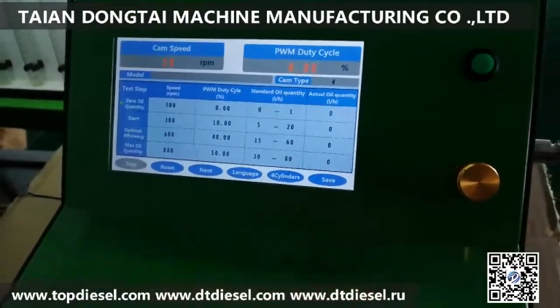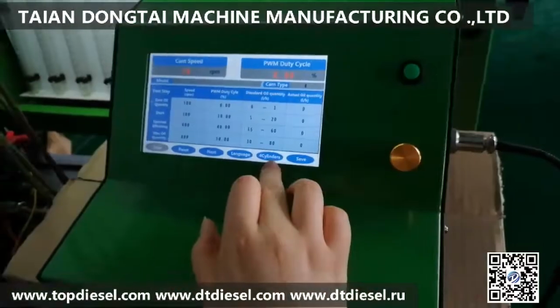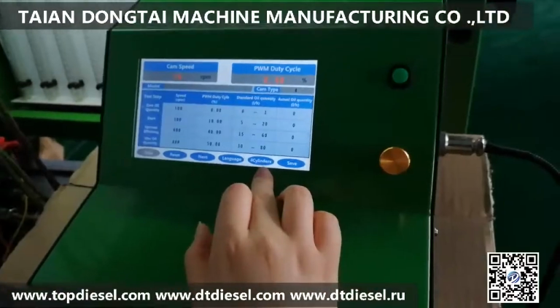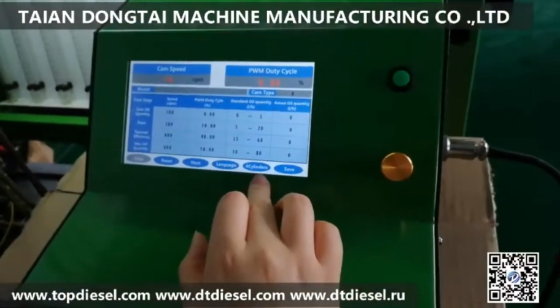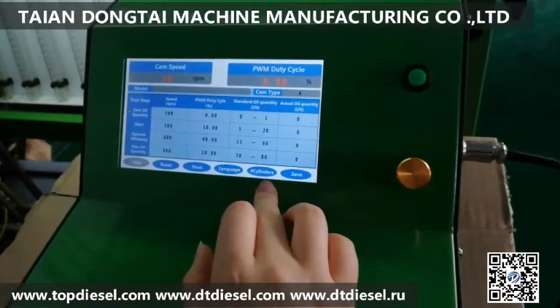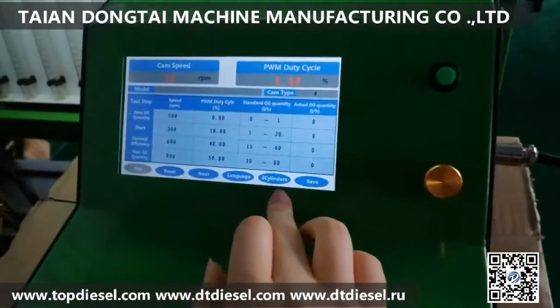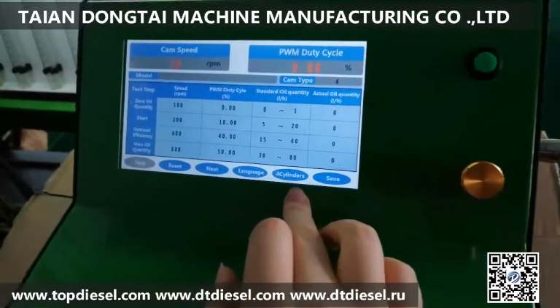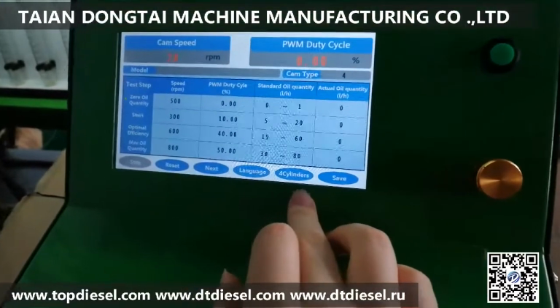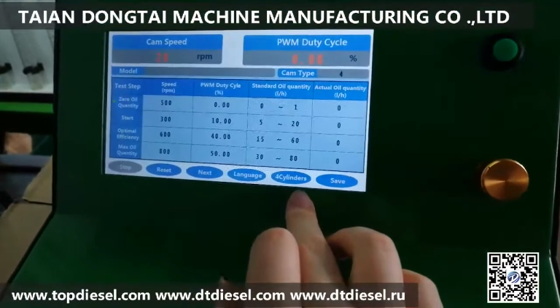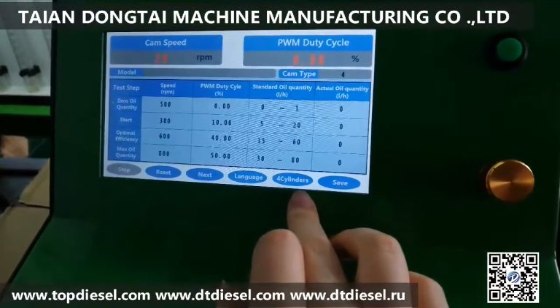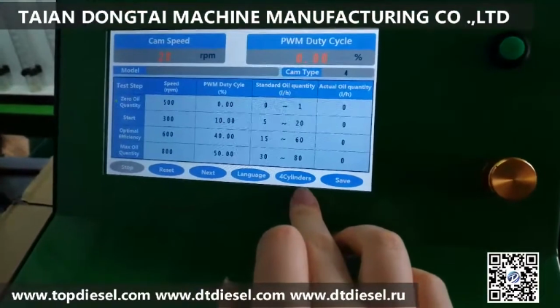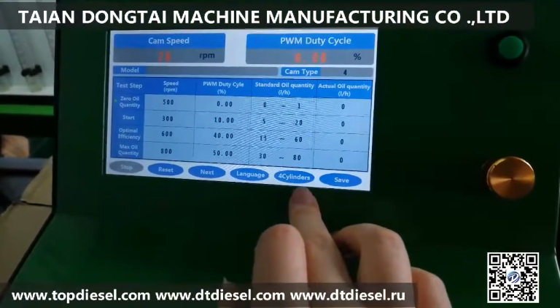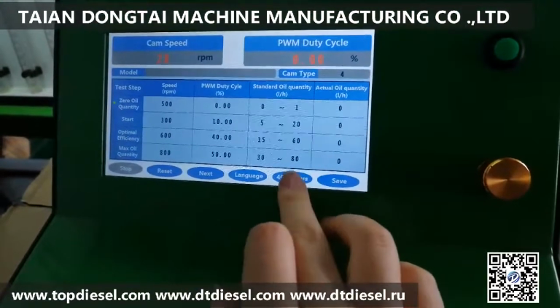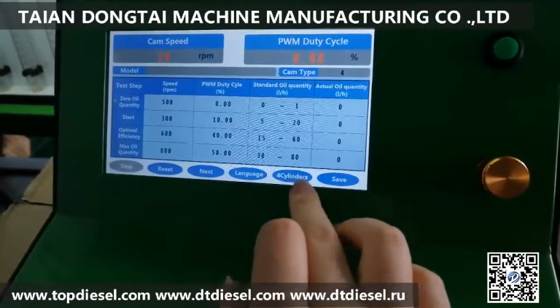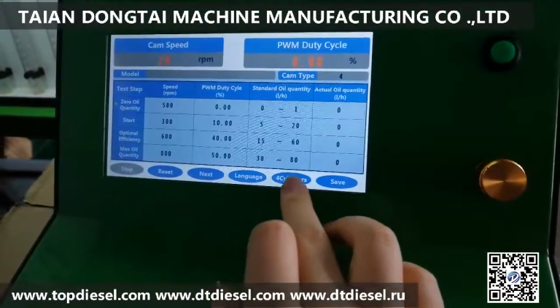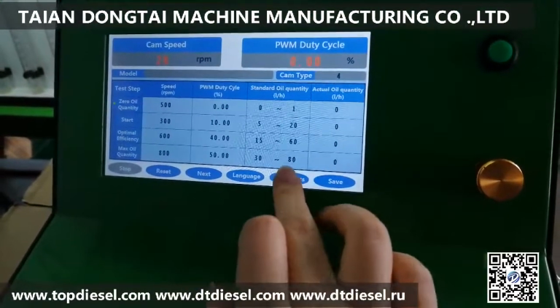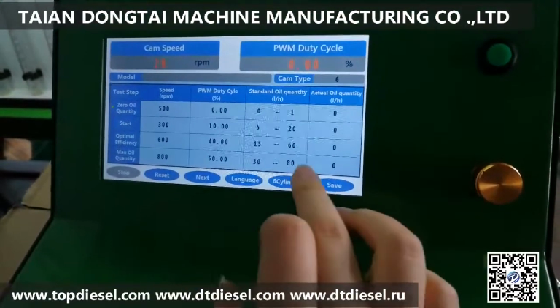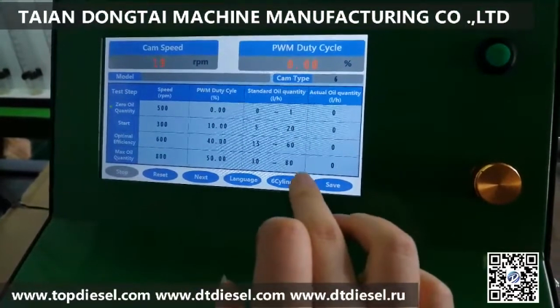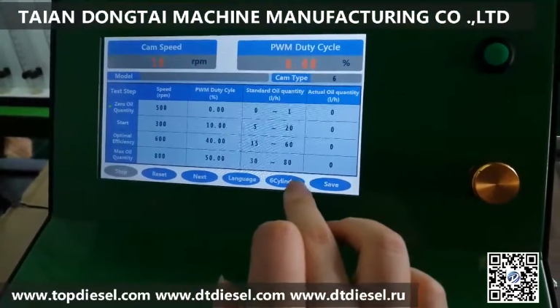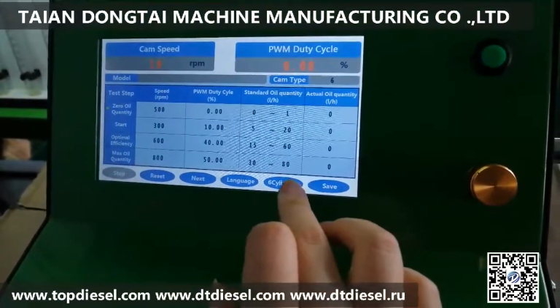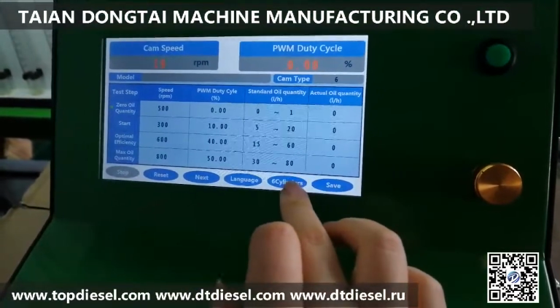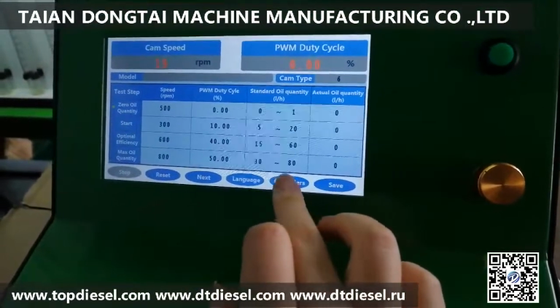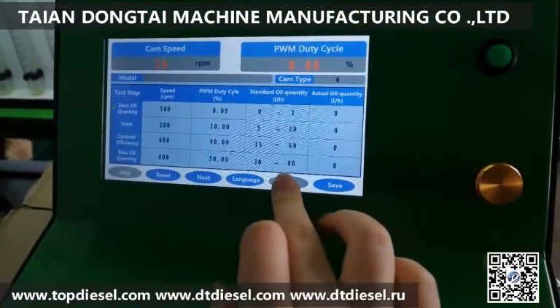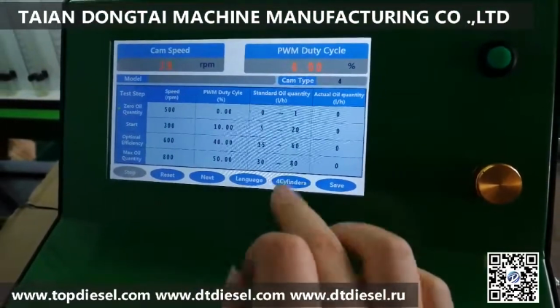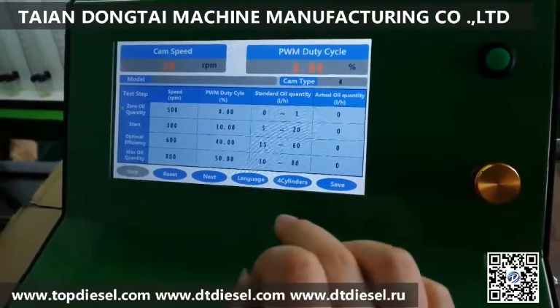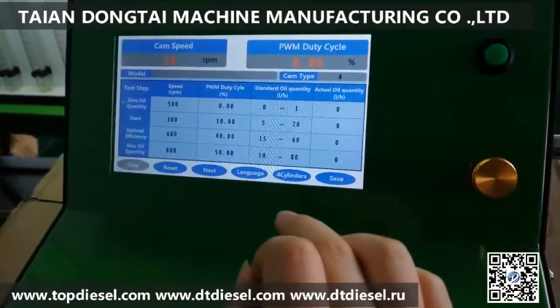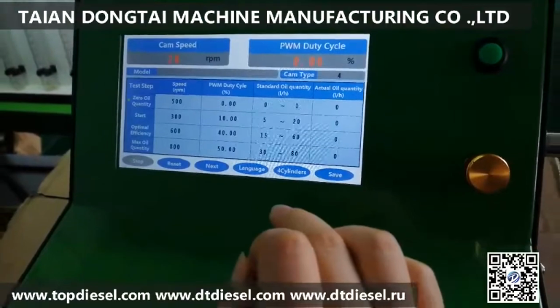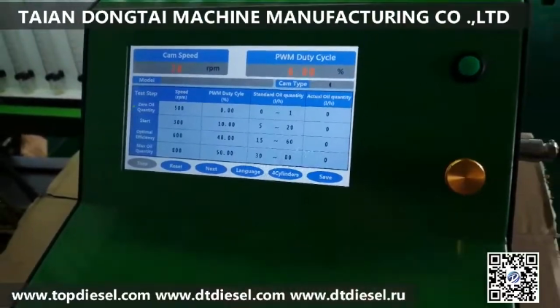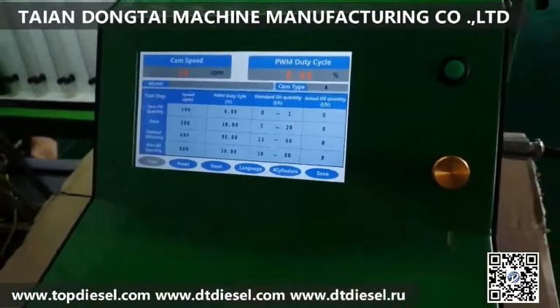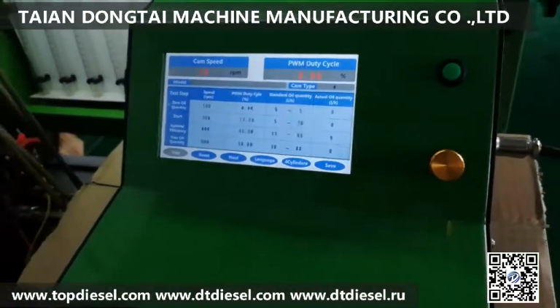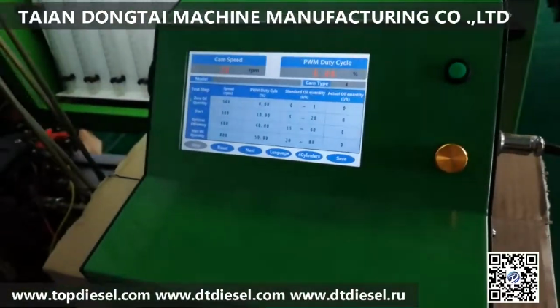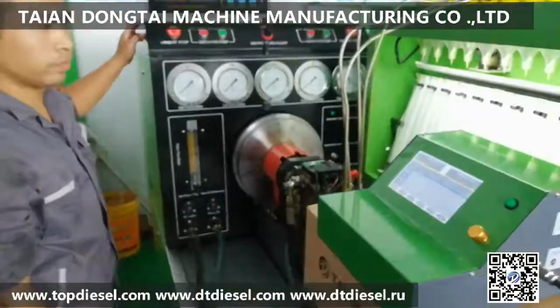Here you can choose the pump model: four cylinders or six cylinders. Then press Start.